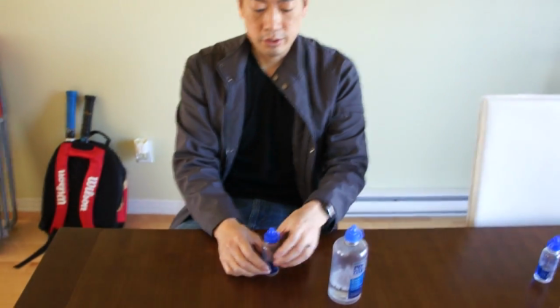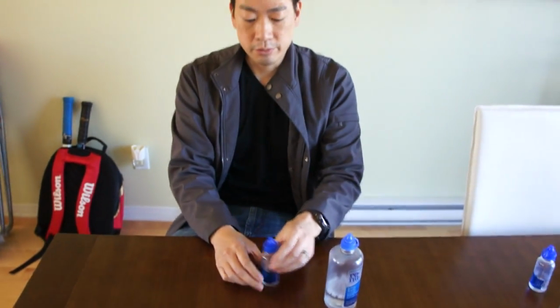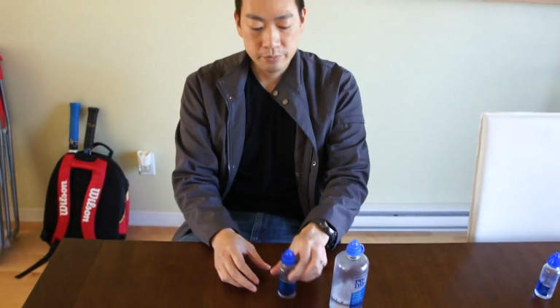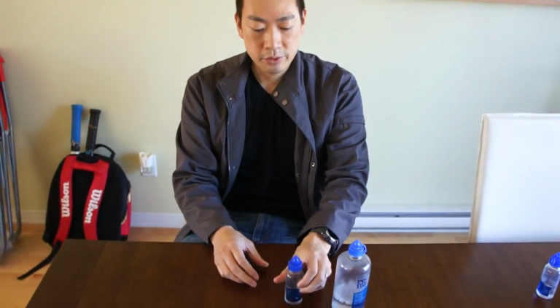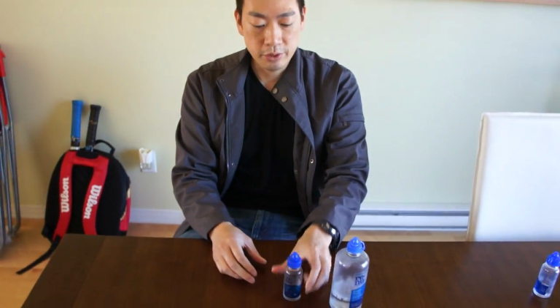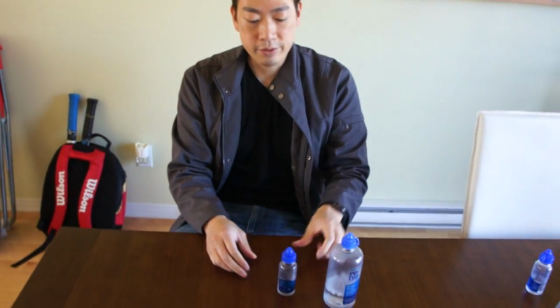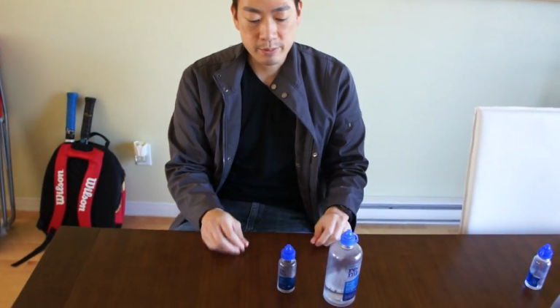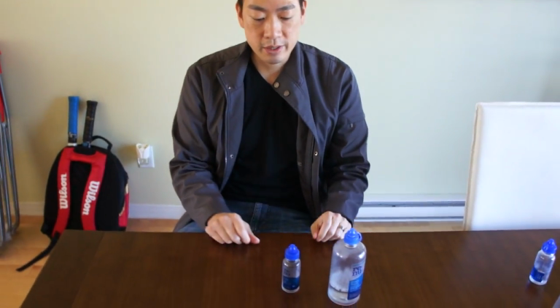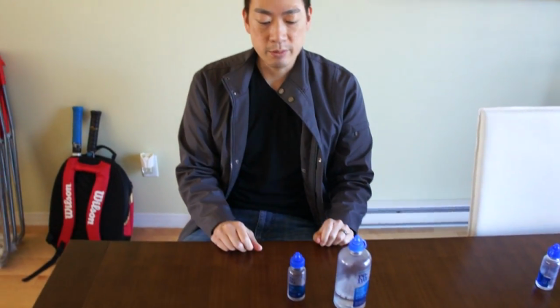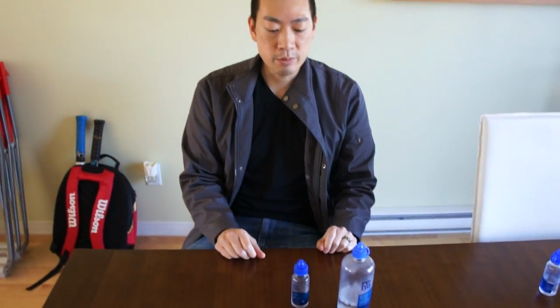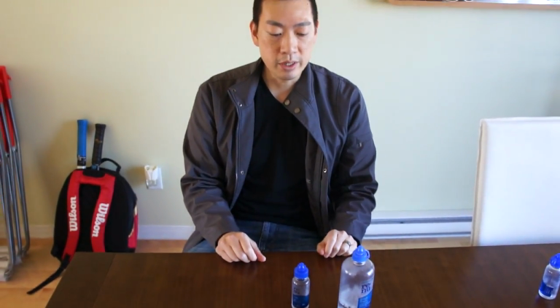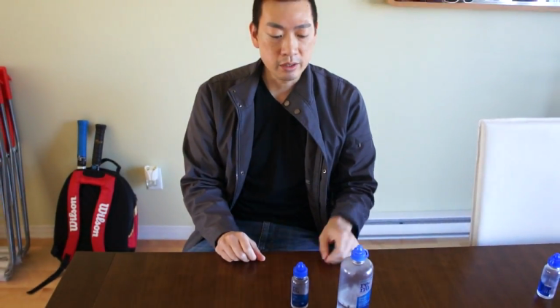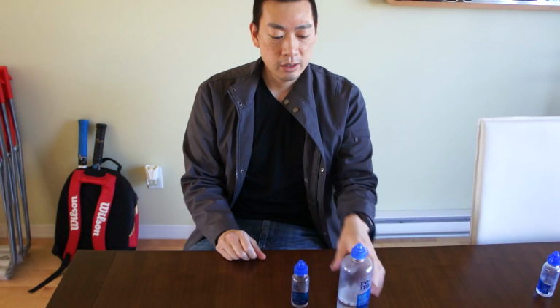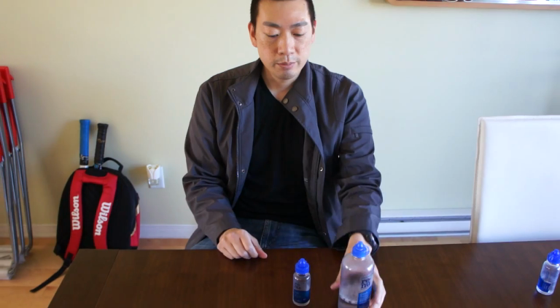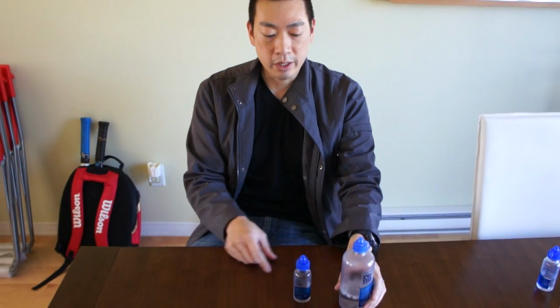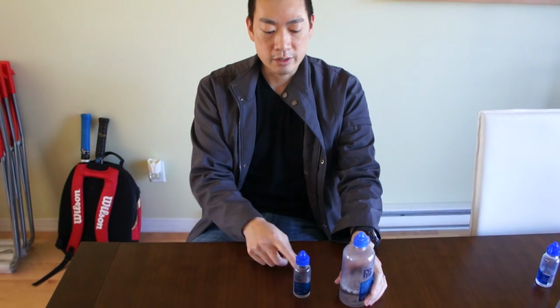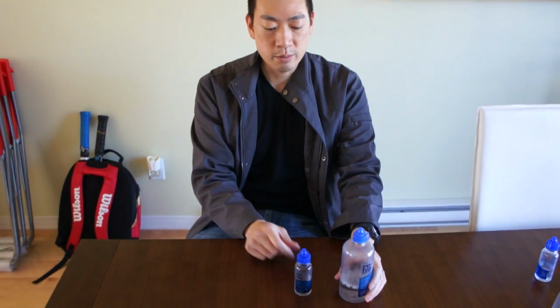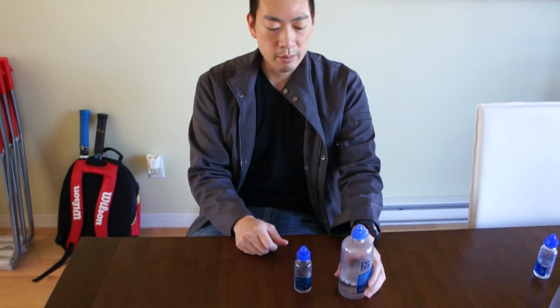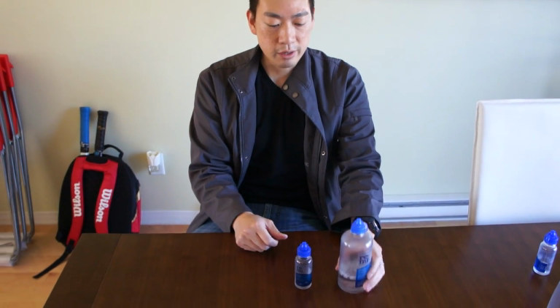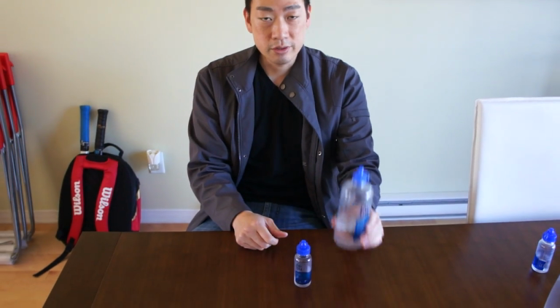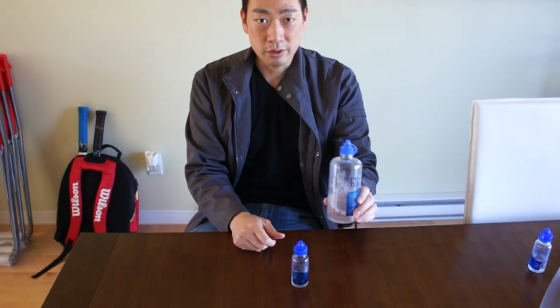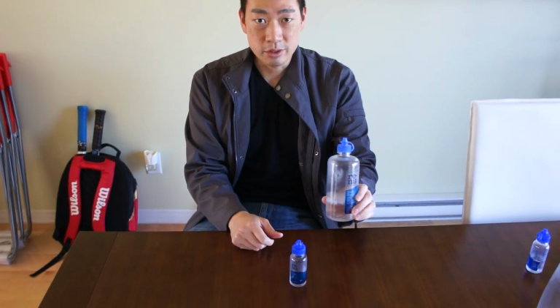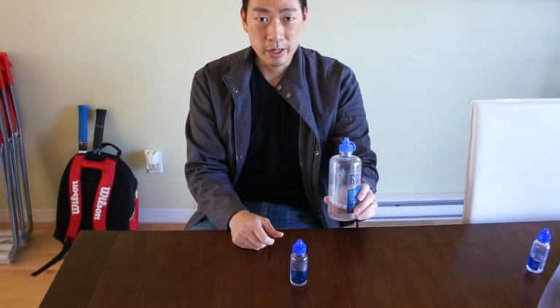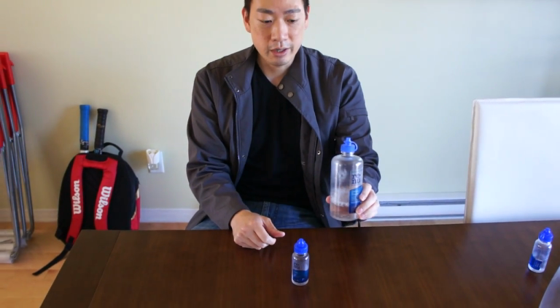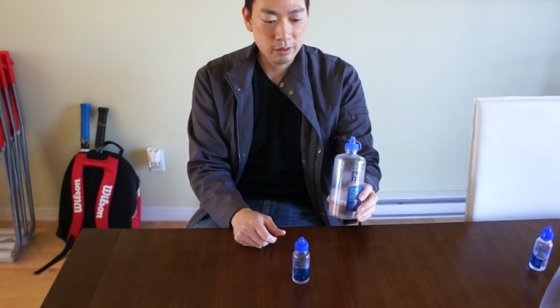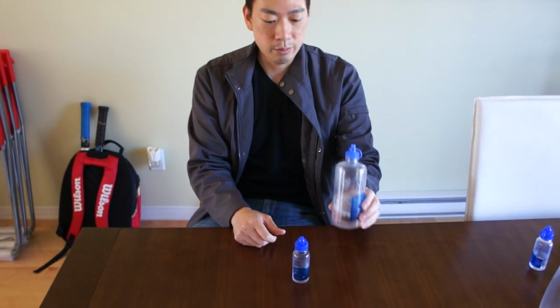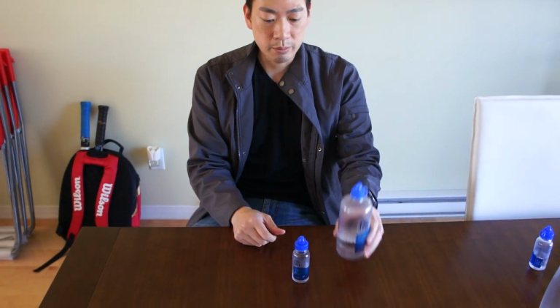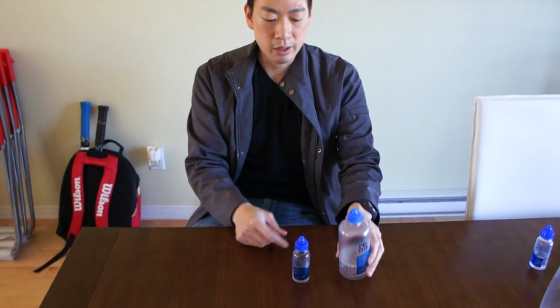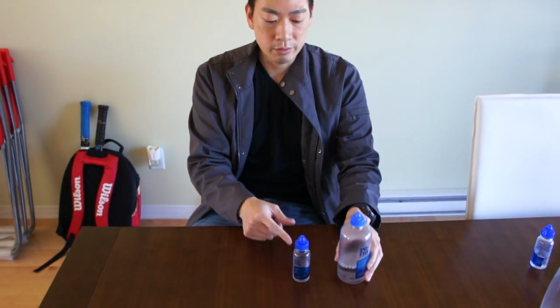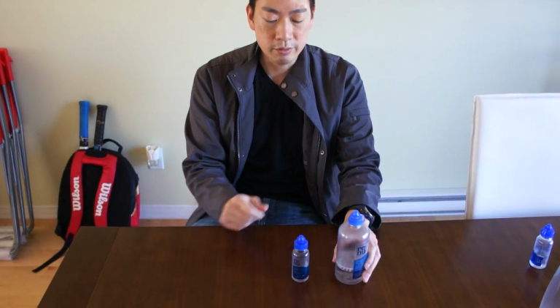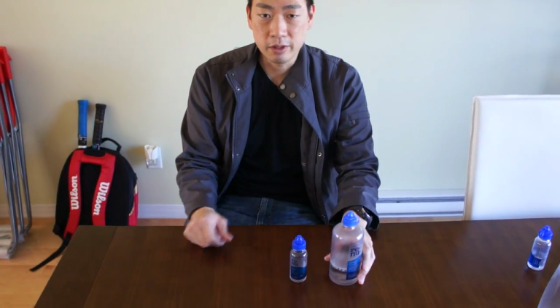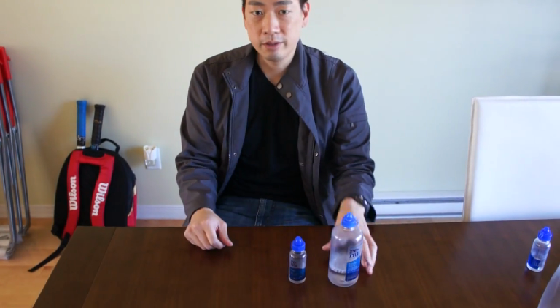So you don't have to spend as much money buying these small bottles — you can just buy a big bottle and refill it.